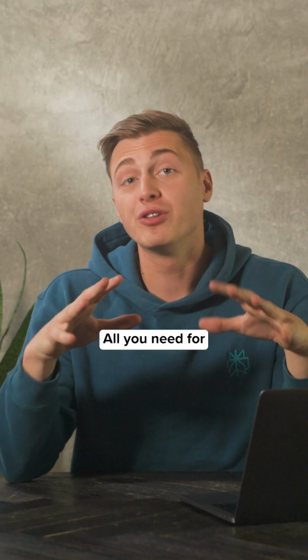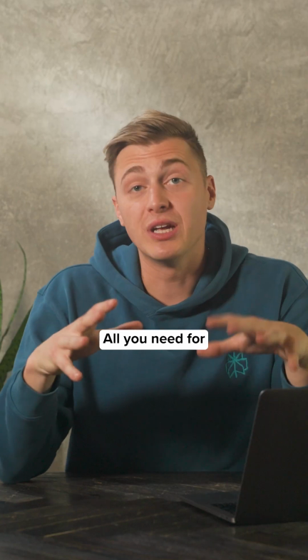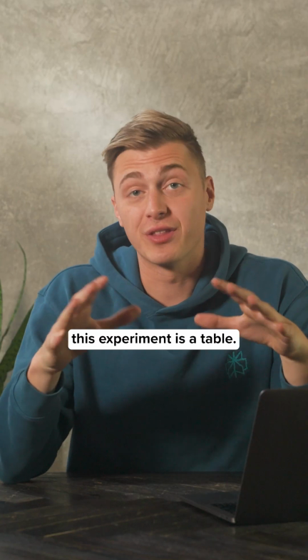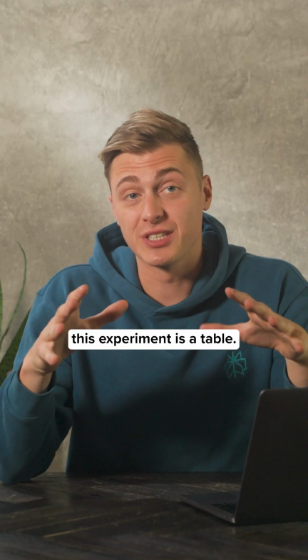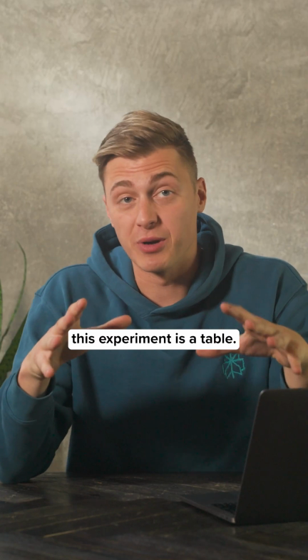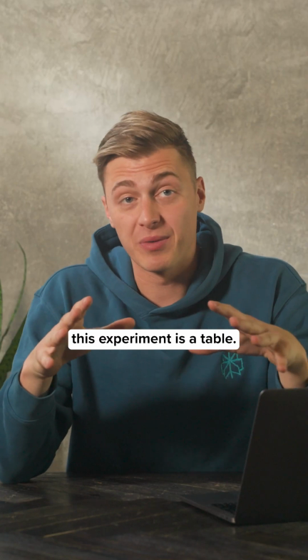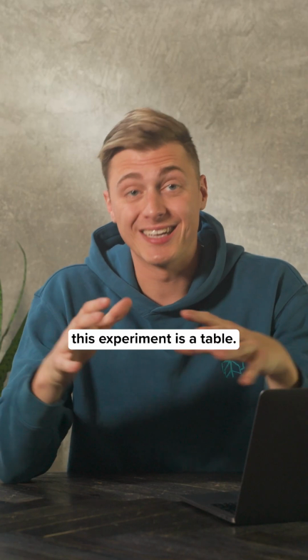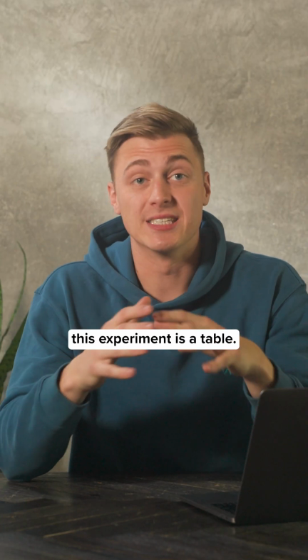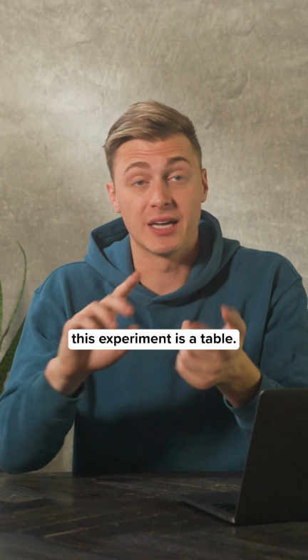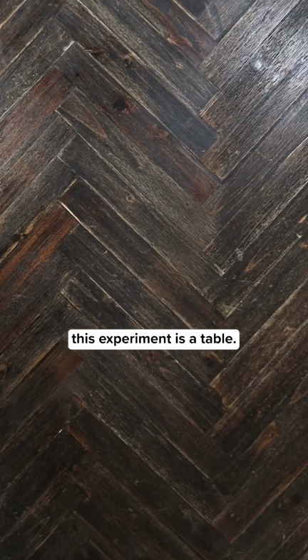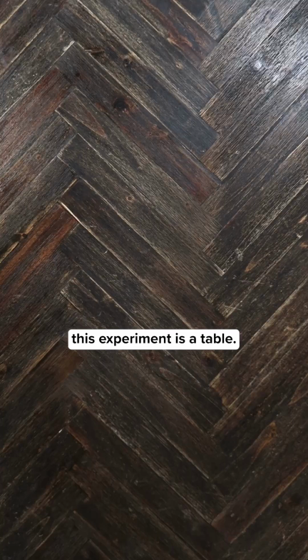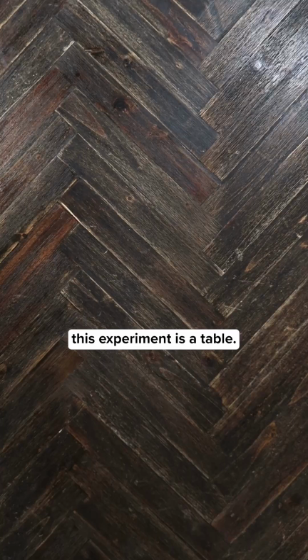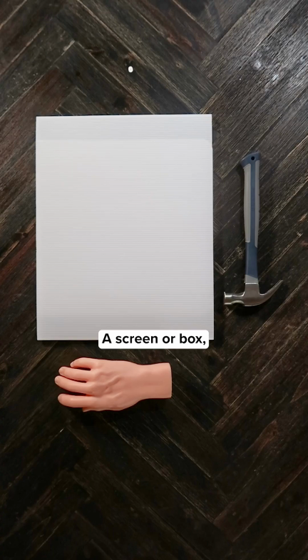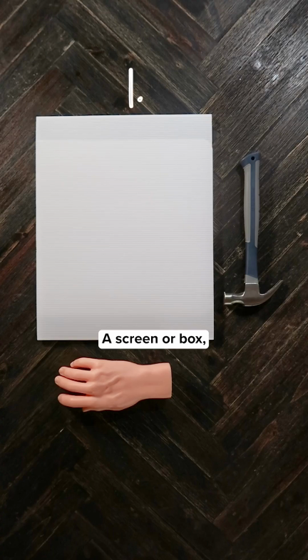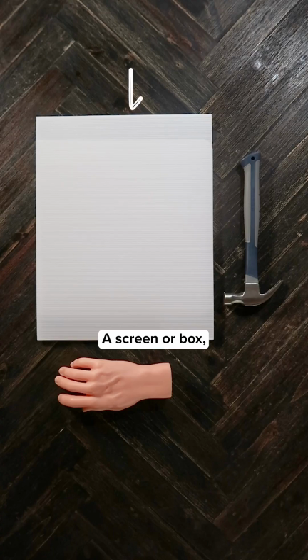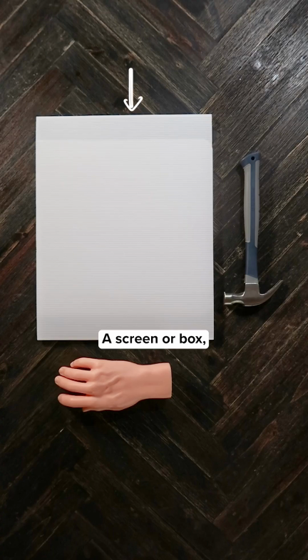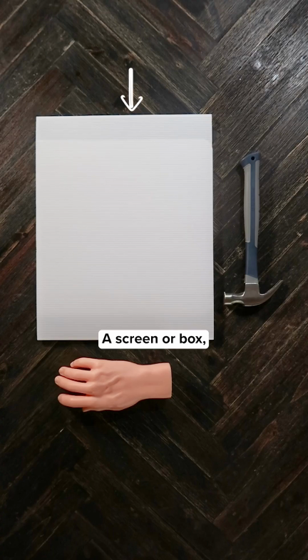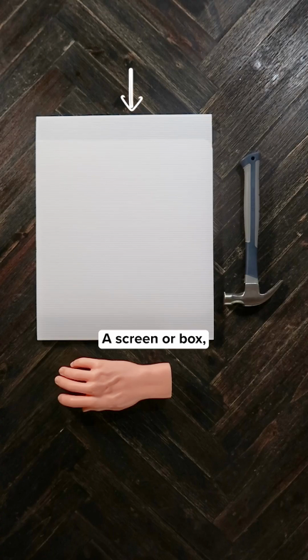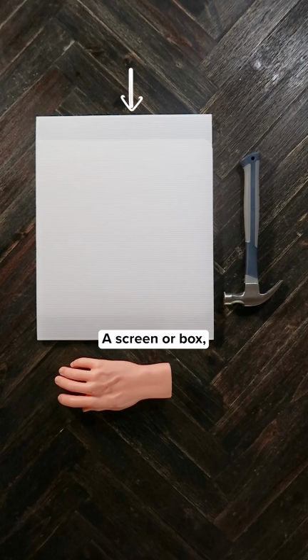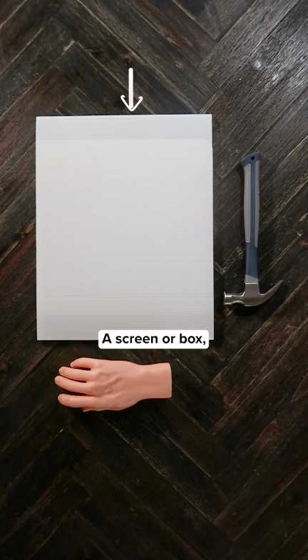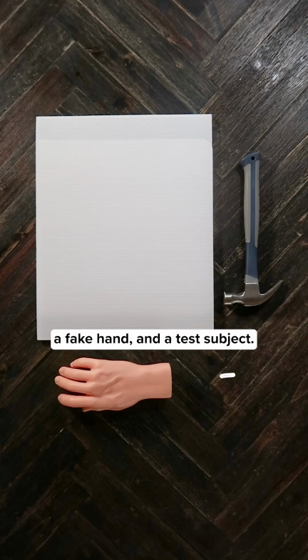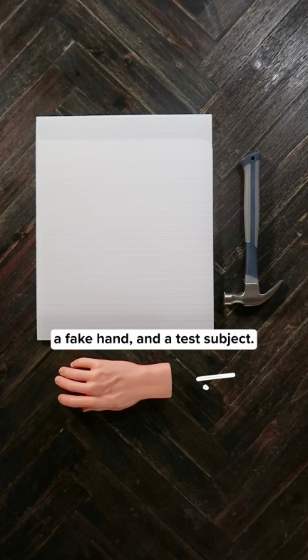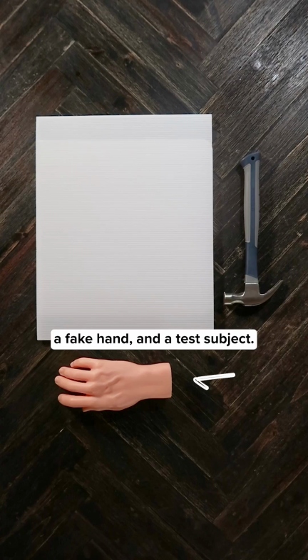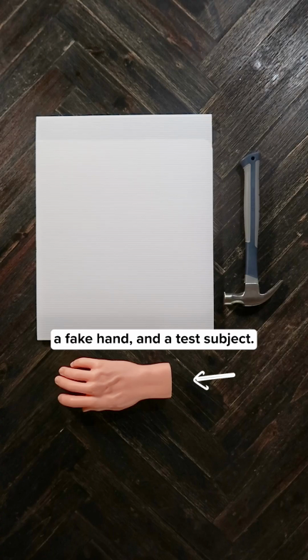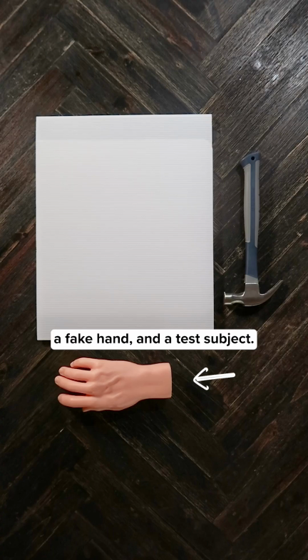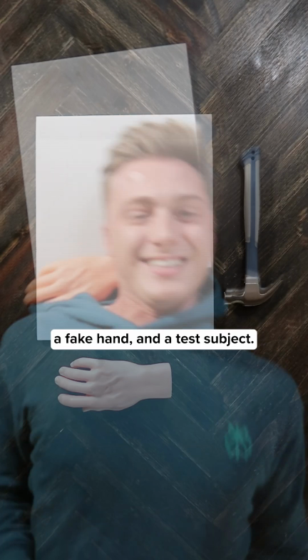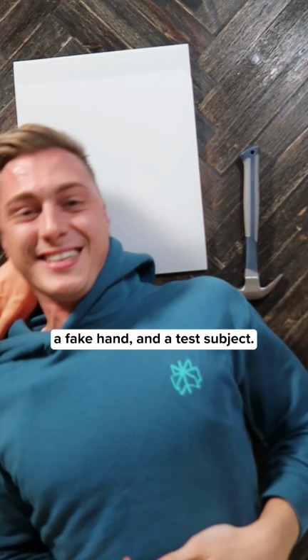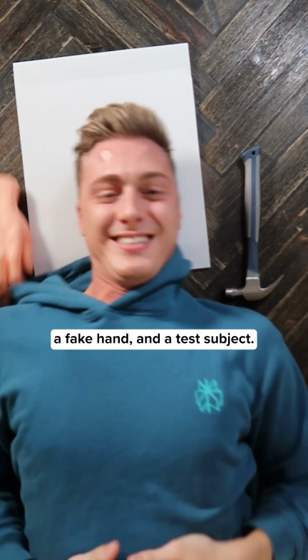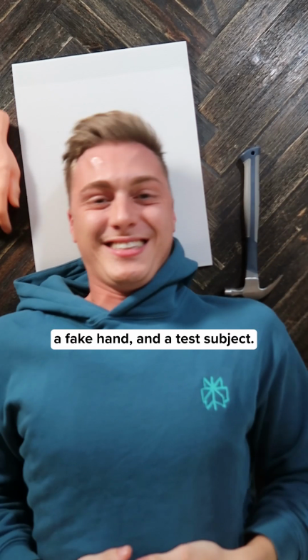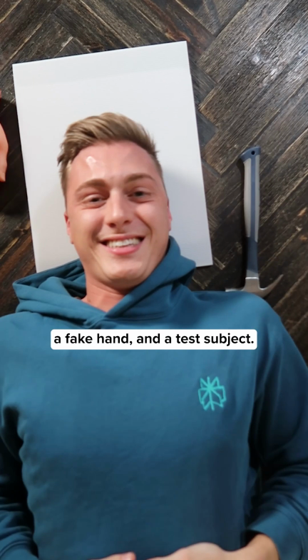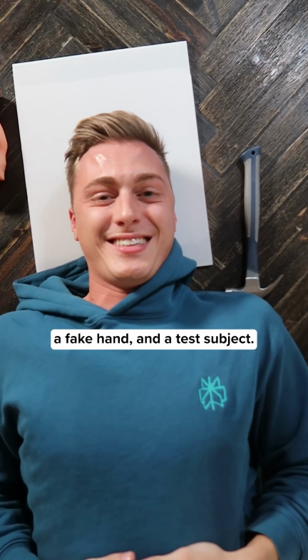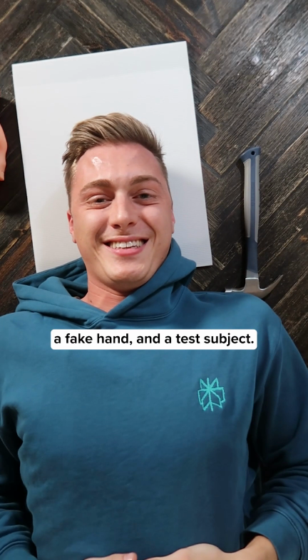All you need for this experiment is a table, a screen or box, a fake hand, and a test subject.